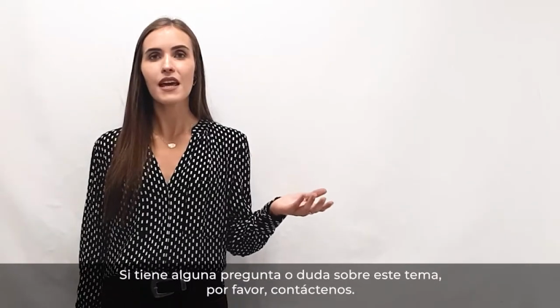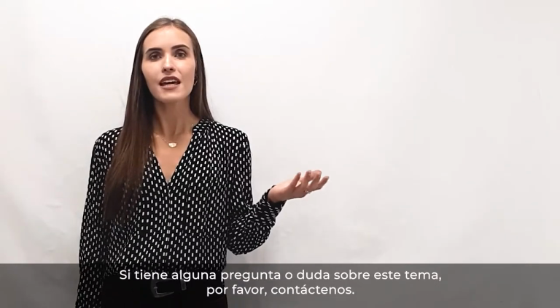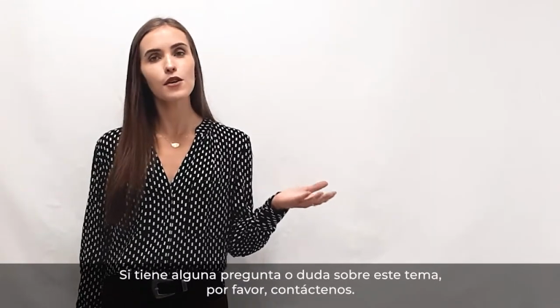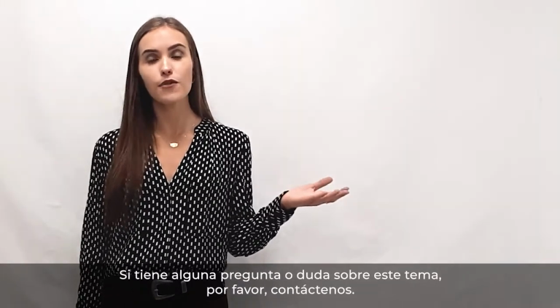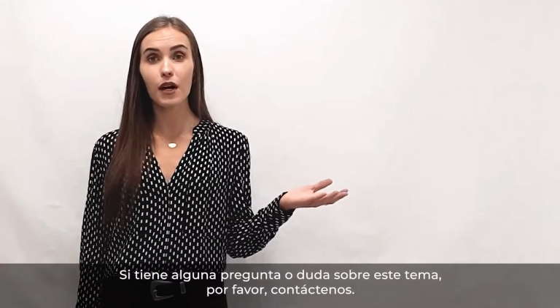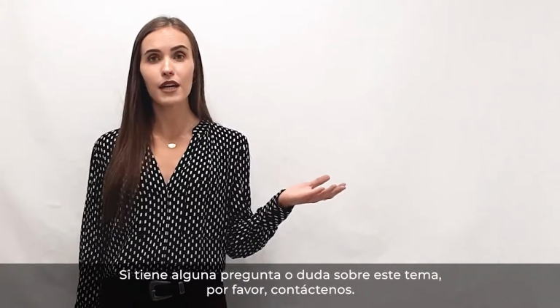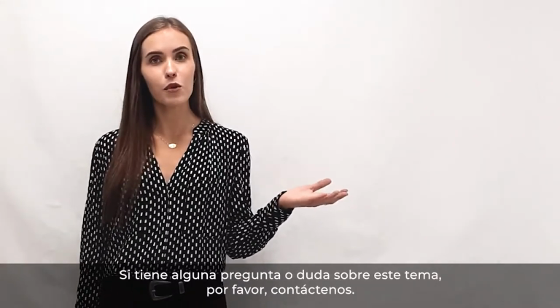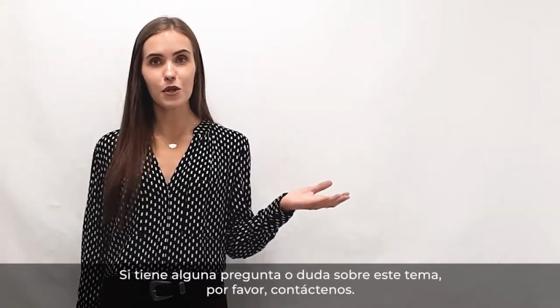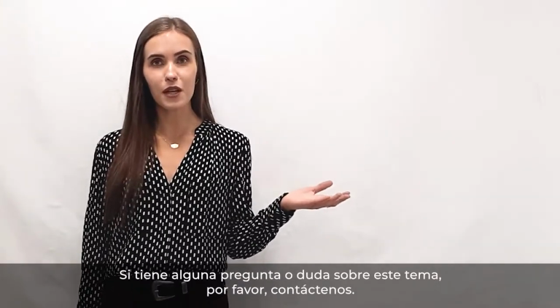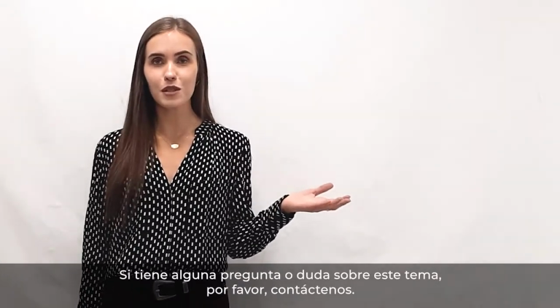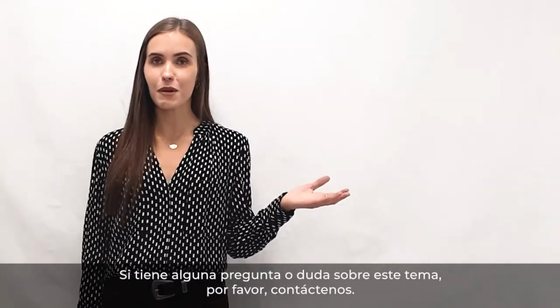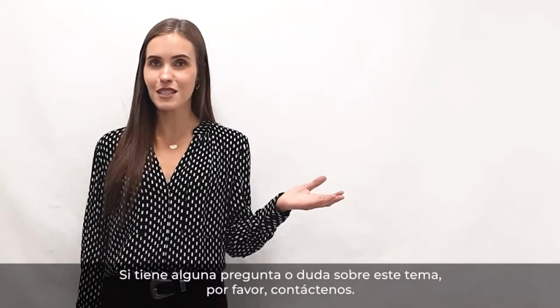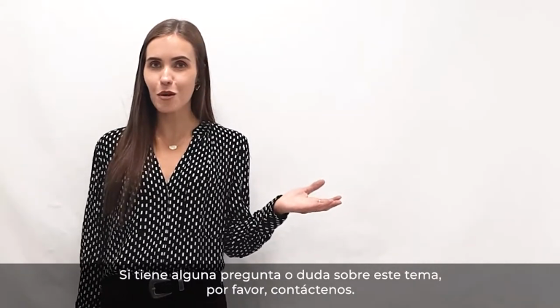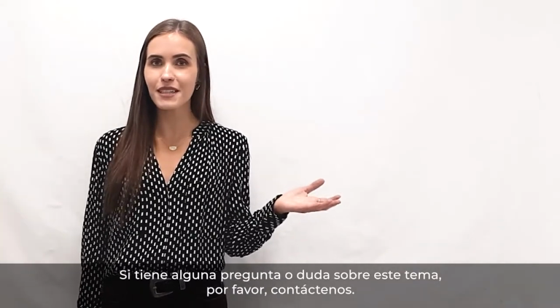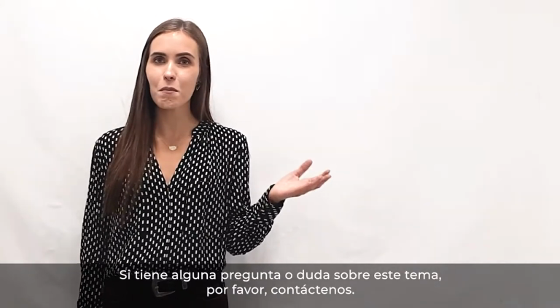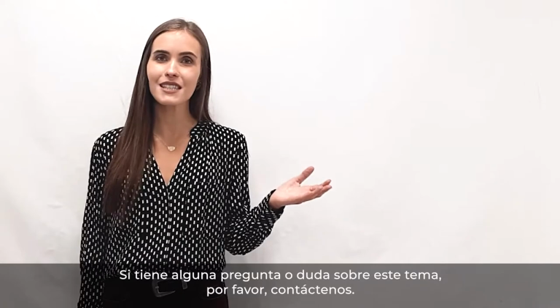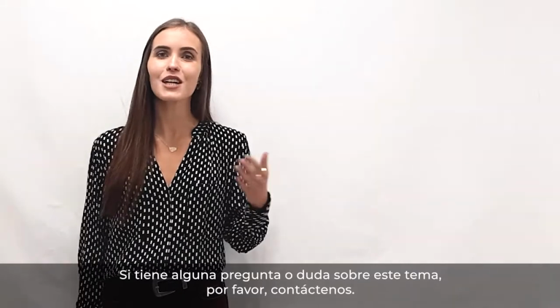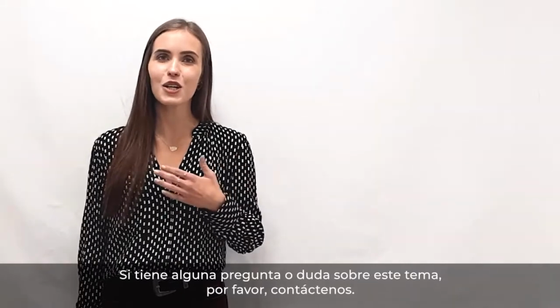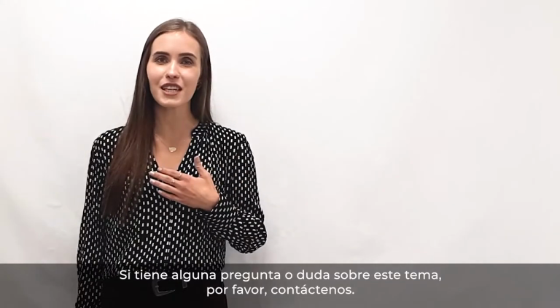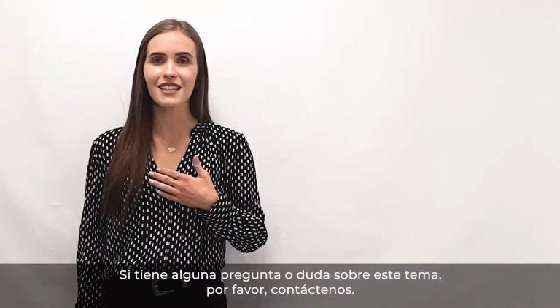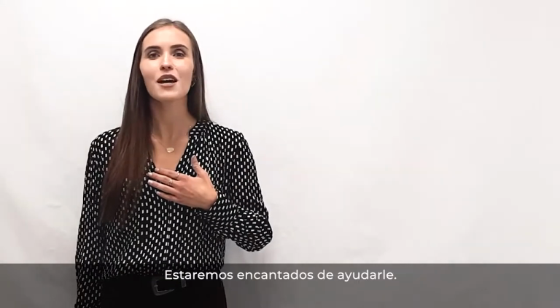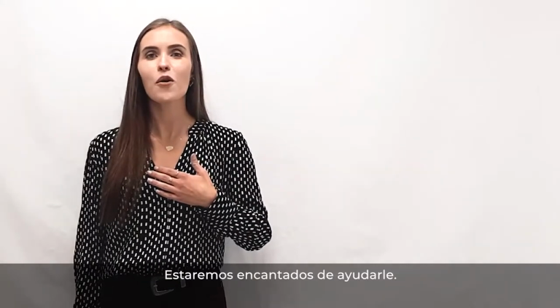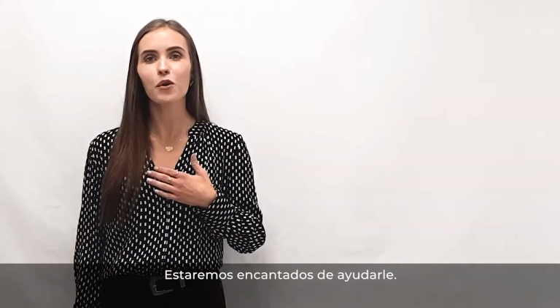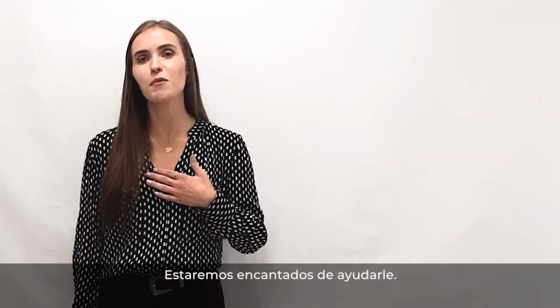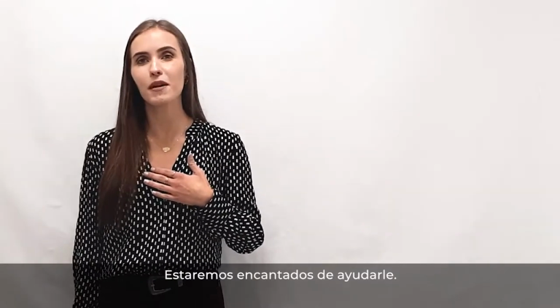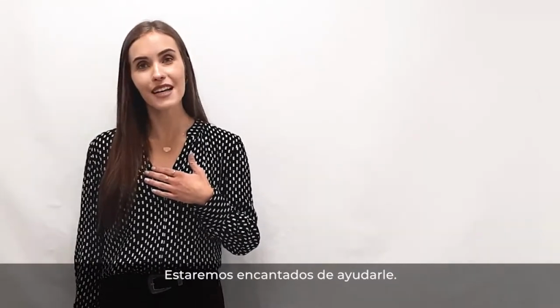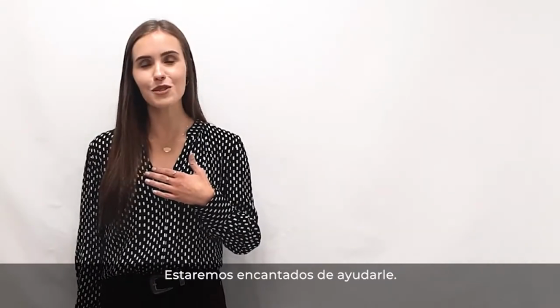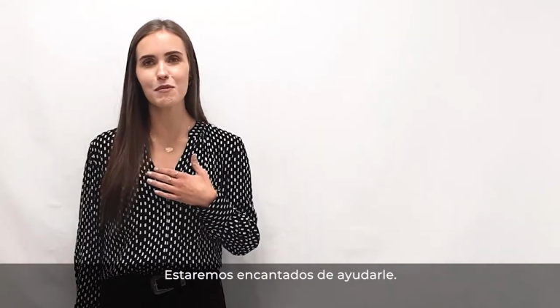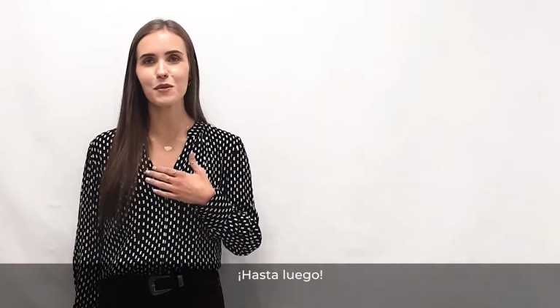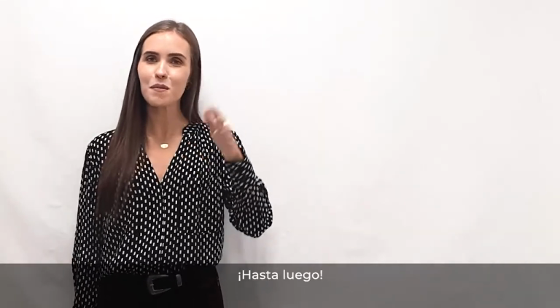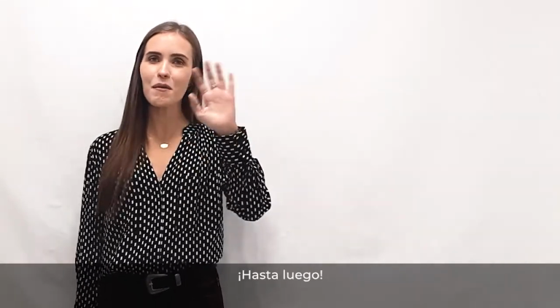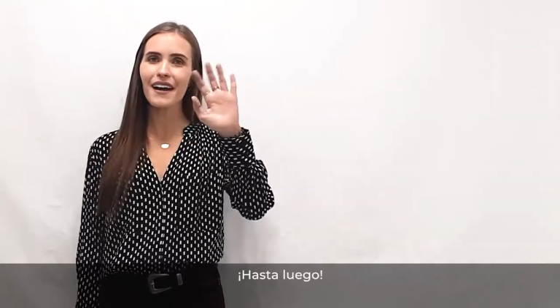If you have any question or doubt about this topic, please contact us. We will be very glad to help you. Bye-bye!